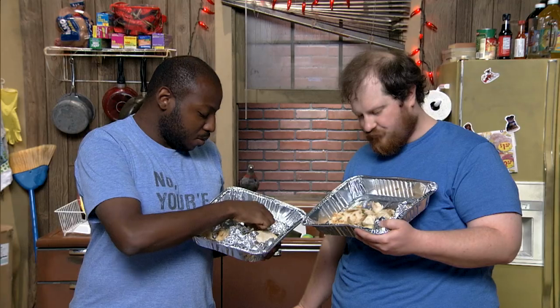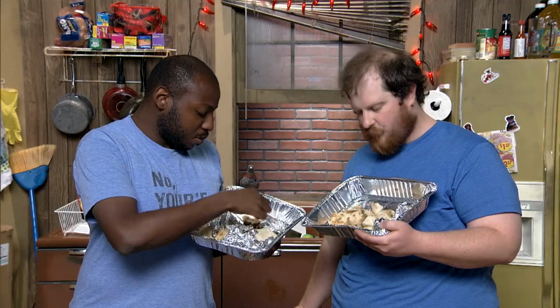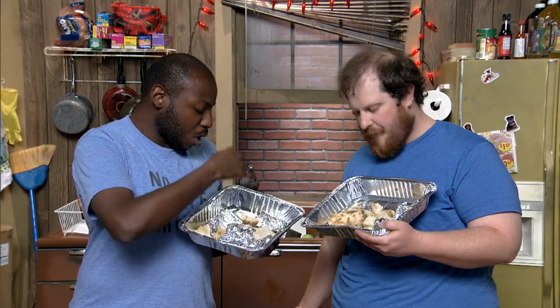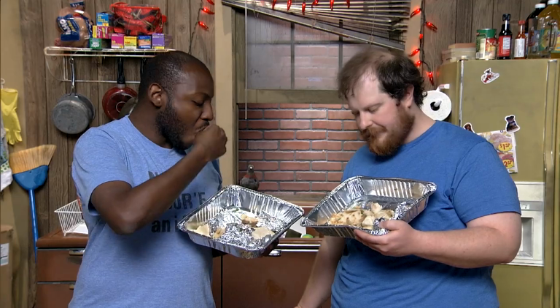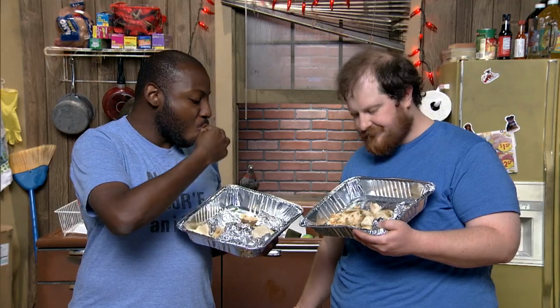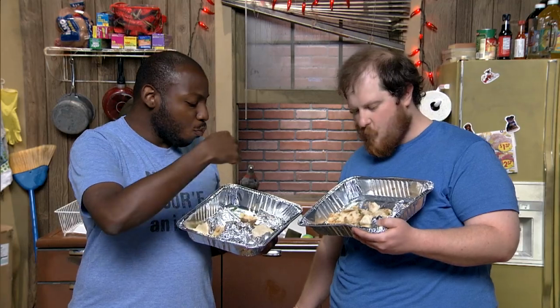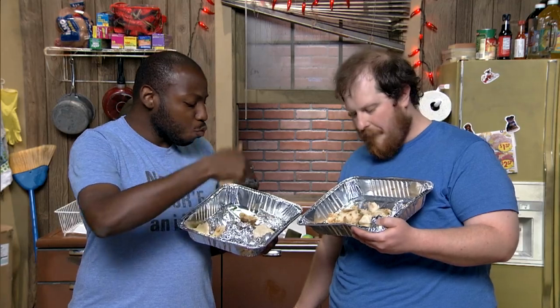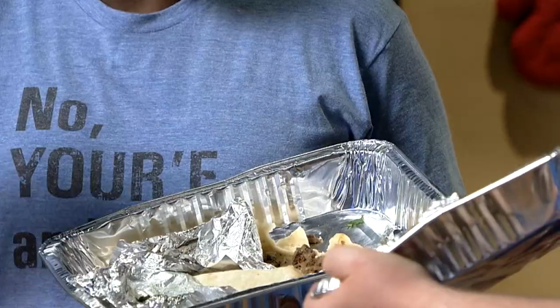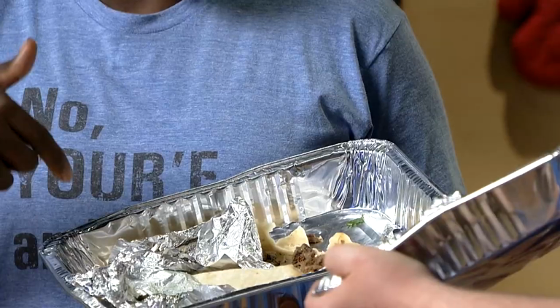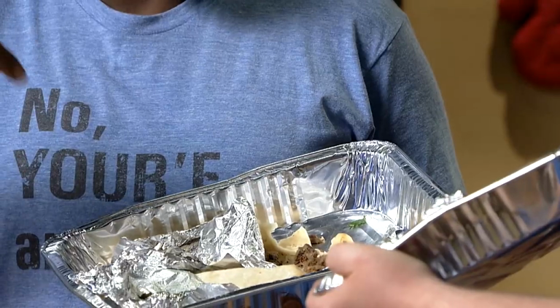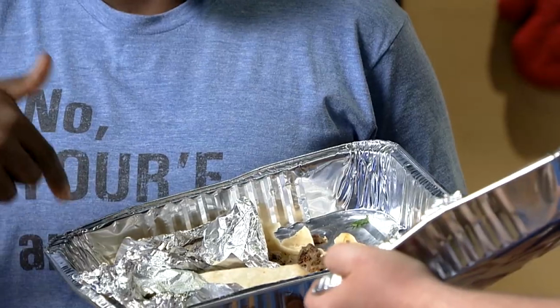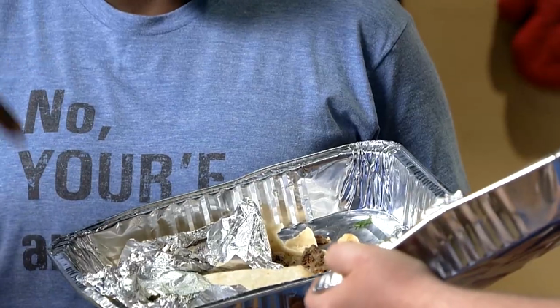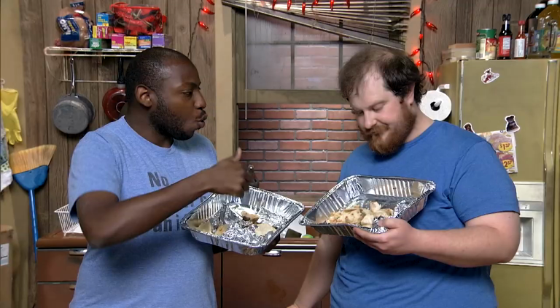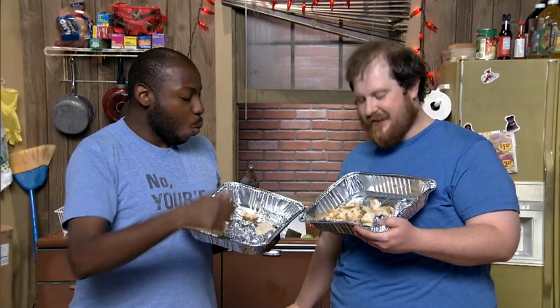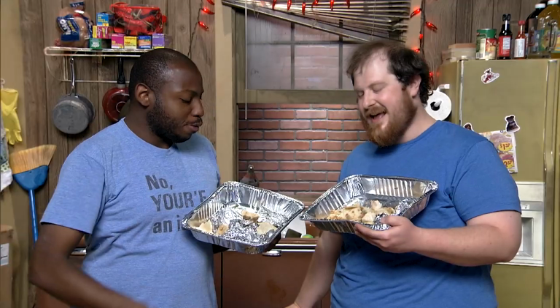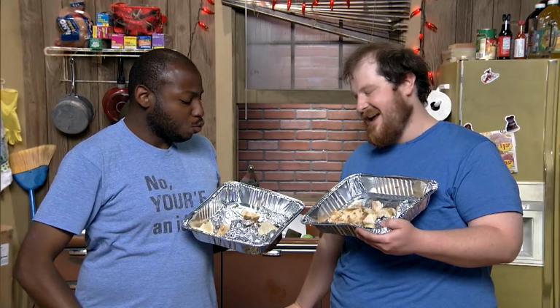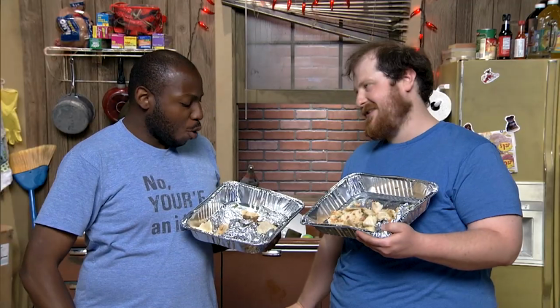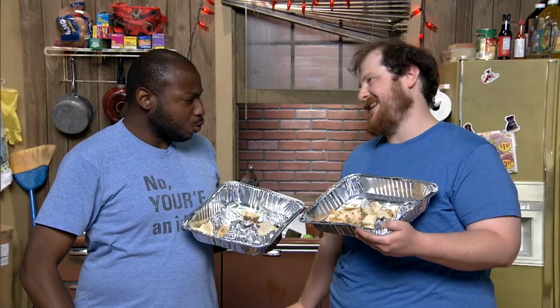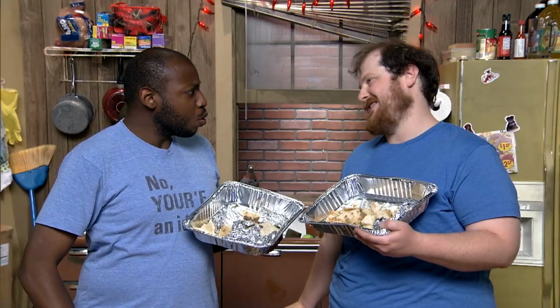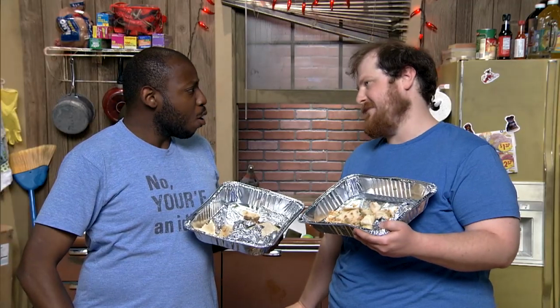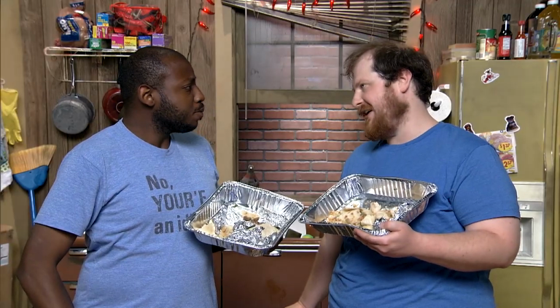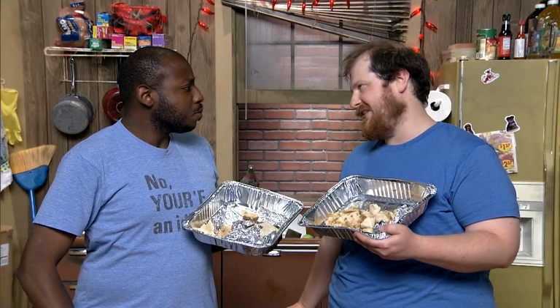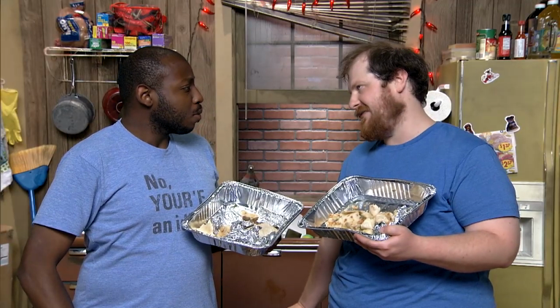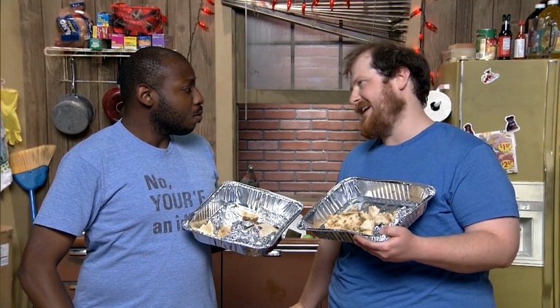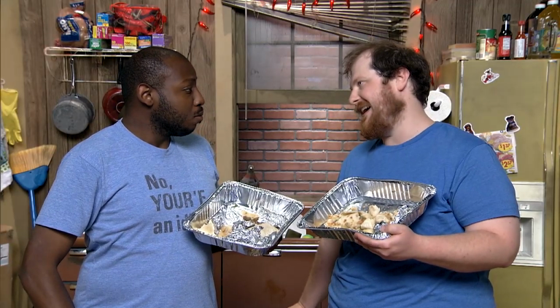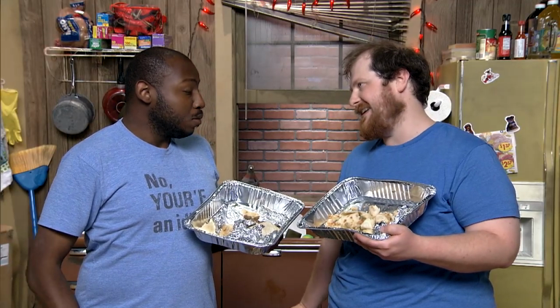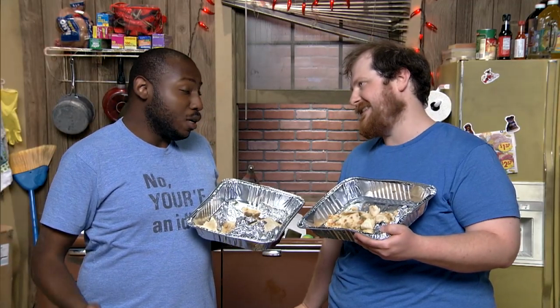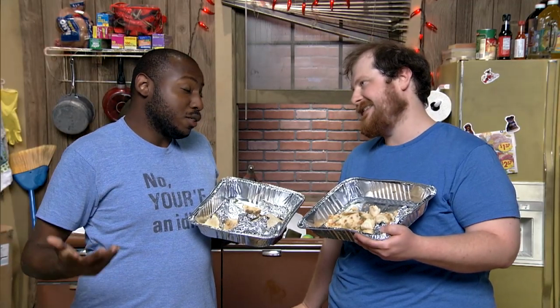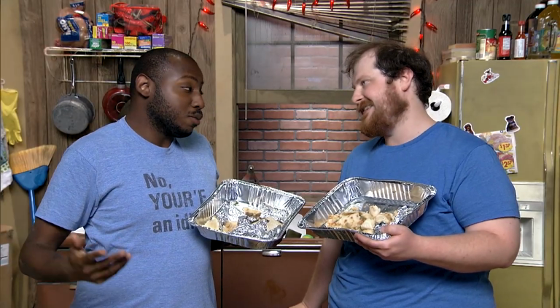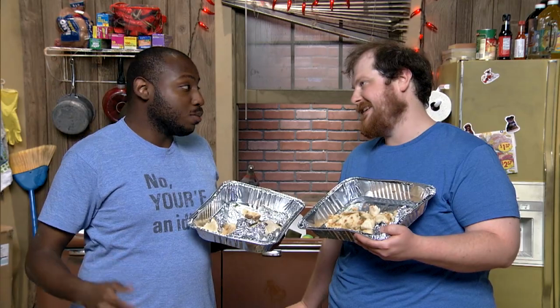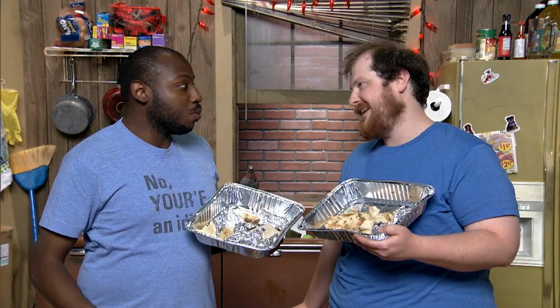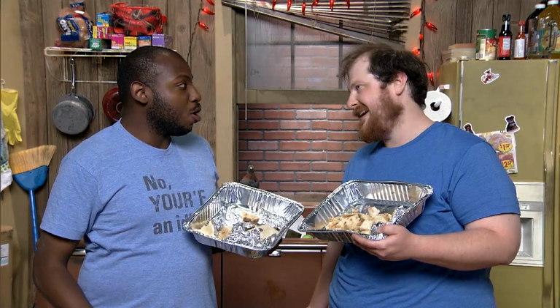Hmm. That was a good meal. And you said I shouldn't mug delivery guys. Hey, sometimes I'm wrong.